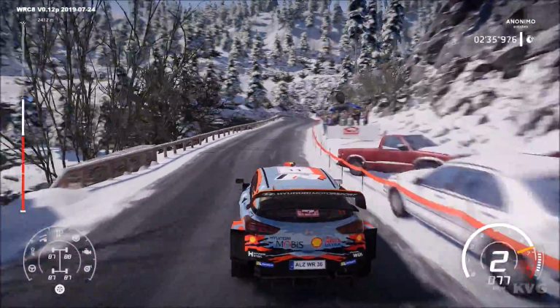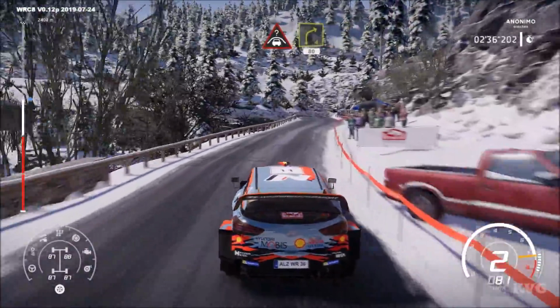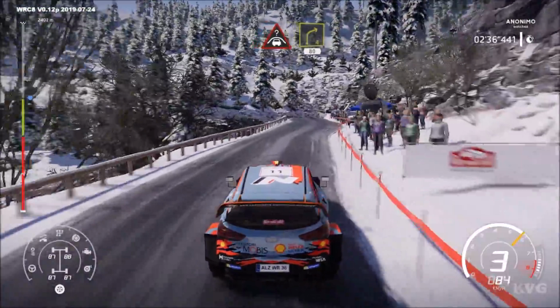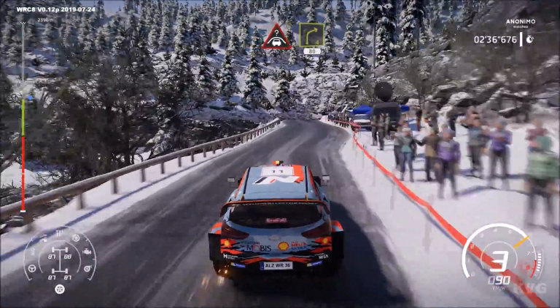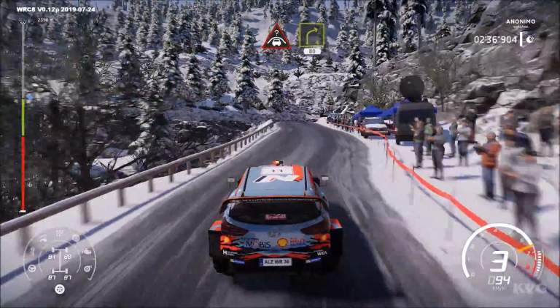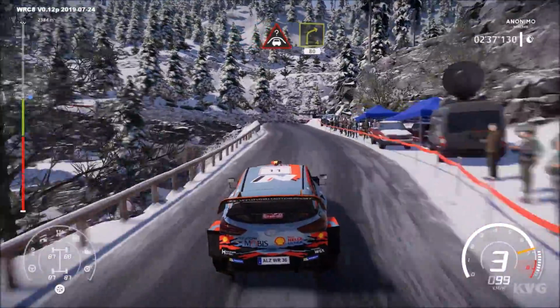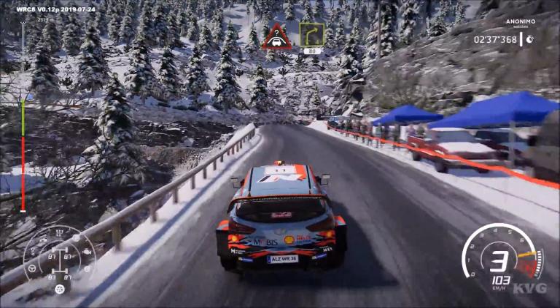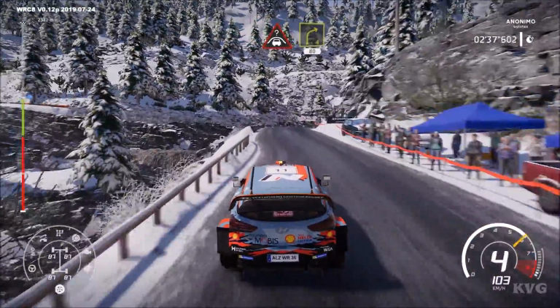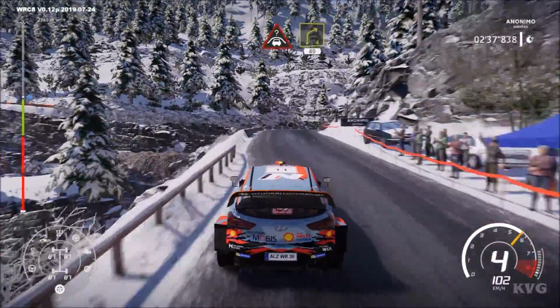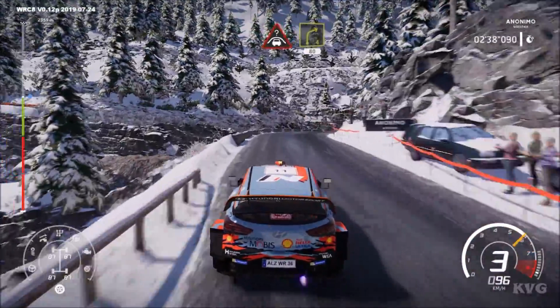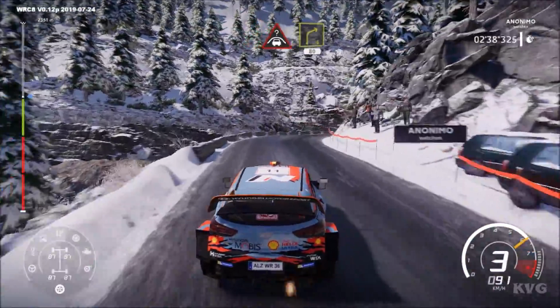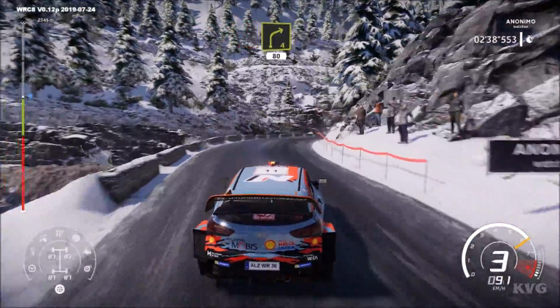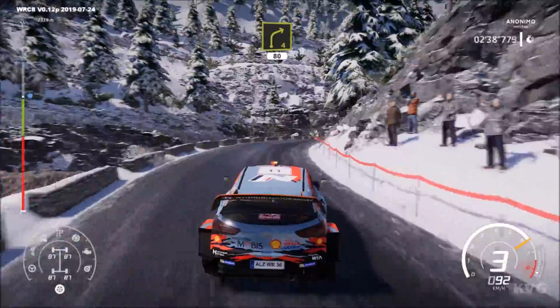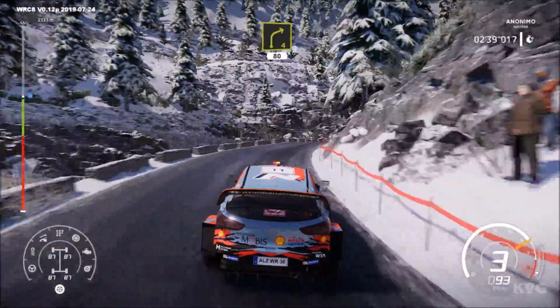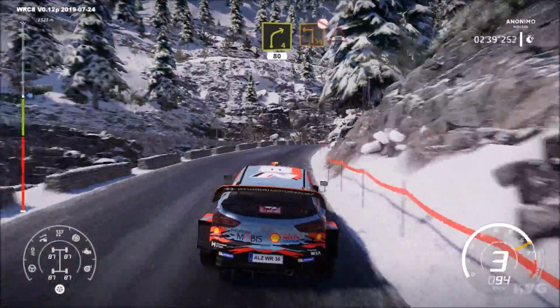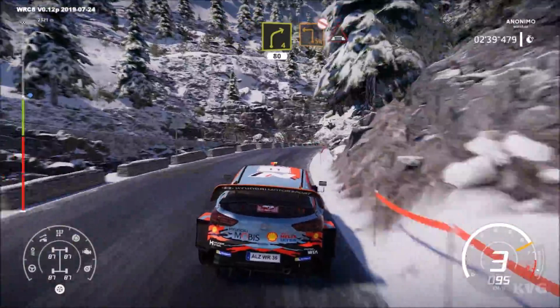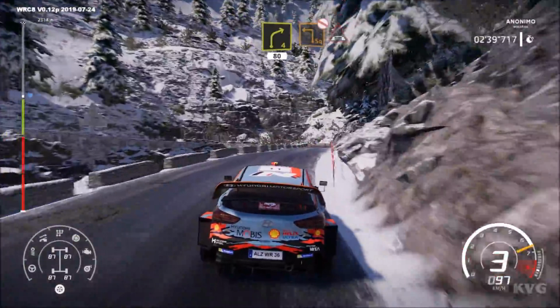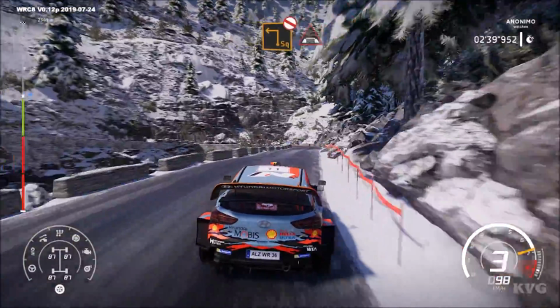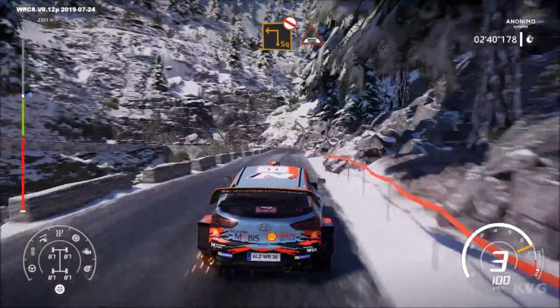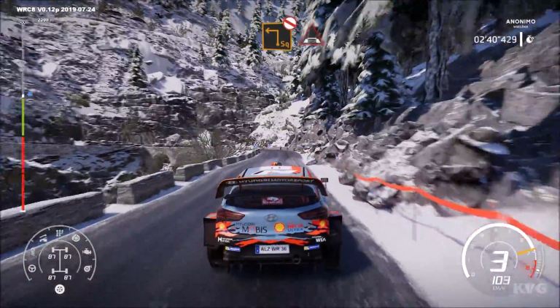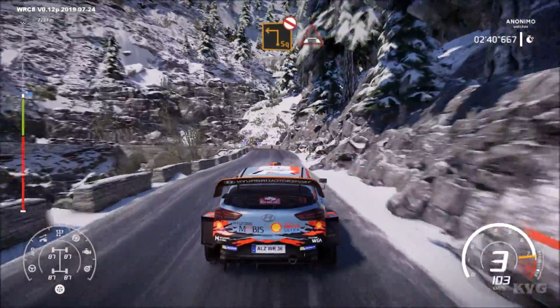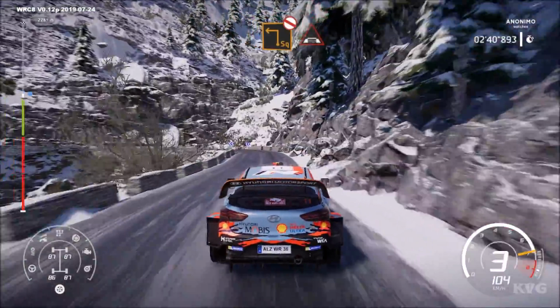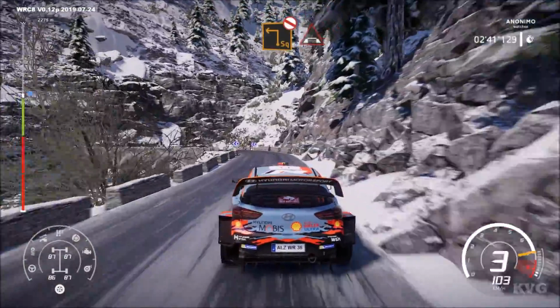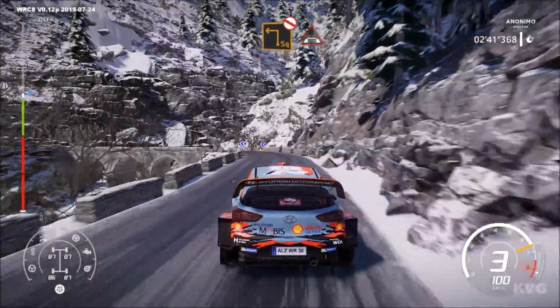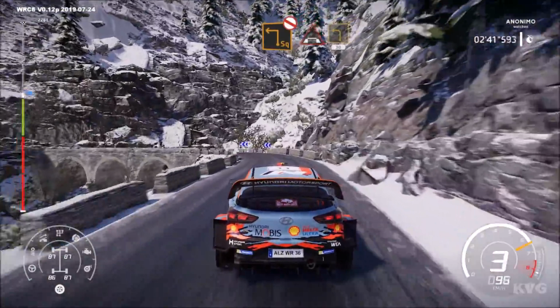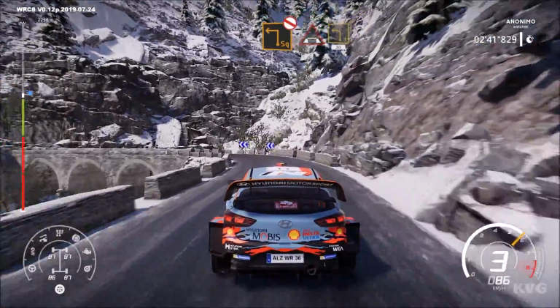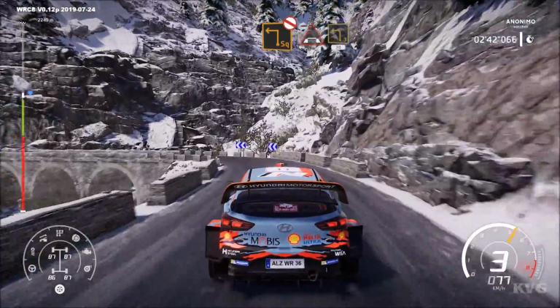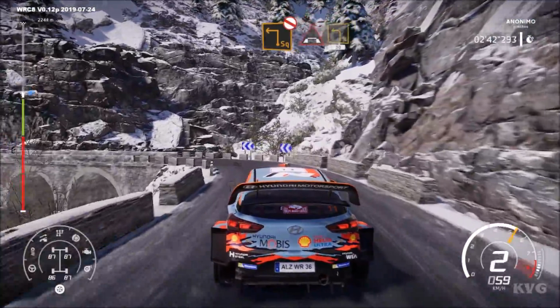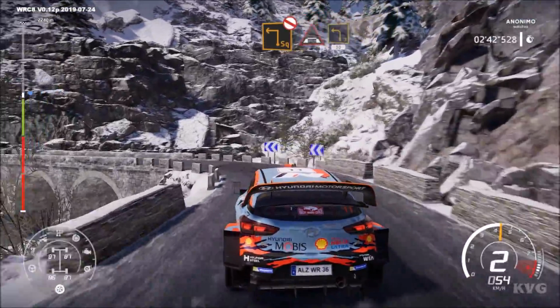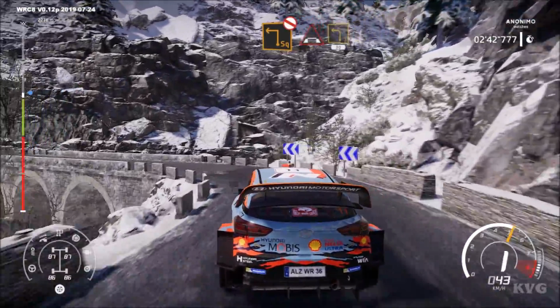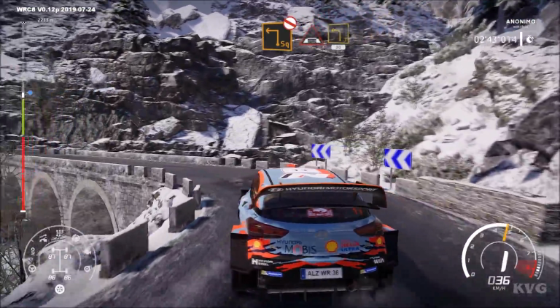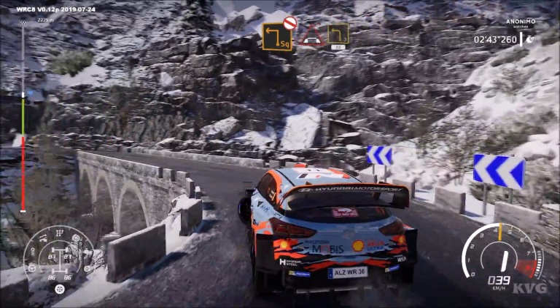50, crest into right 4, 80, bumpy. Square left, toe cut, into bridge. Into left 3, short, 30.